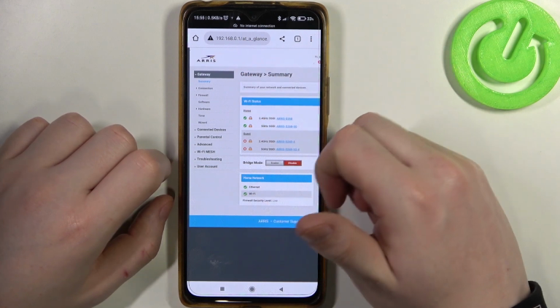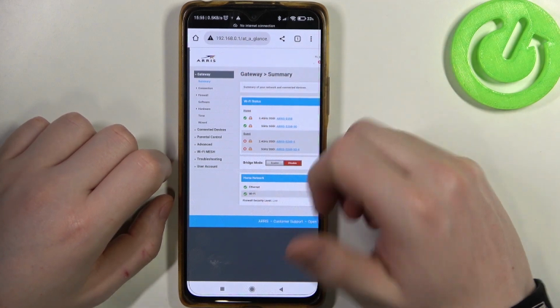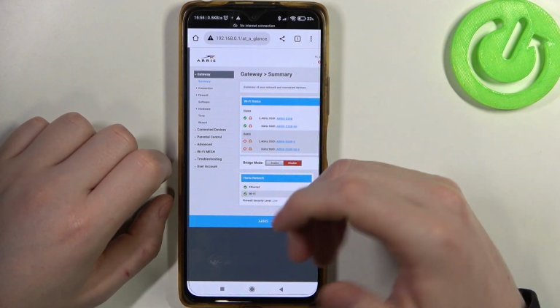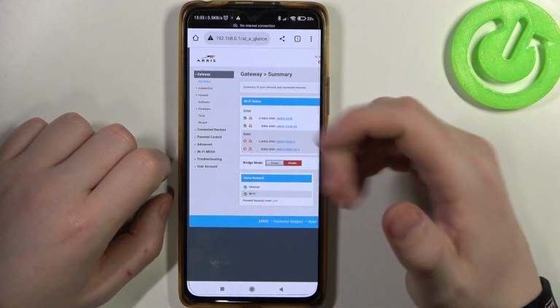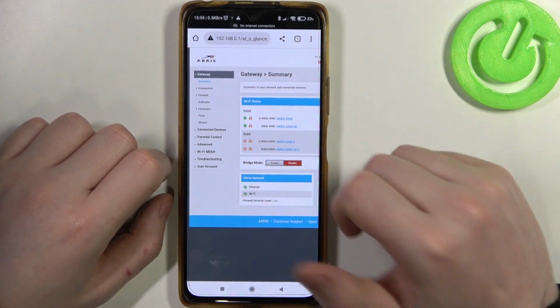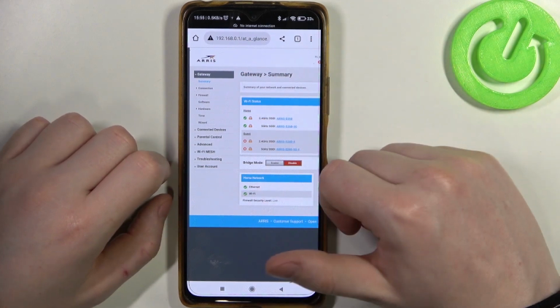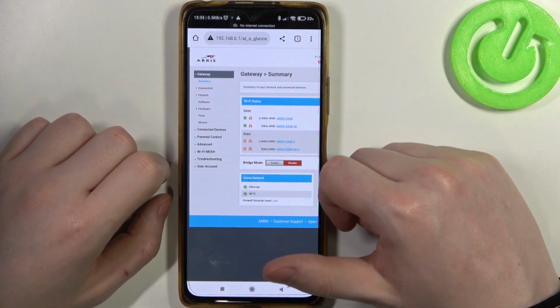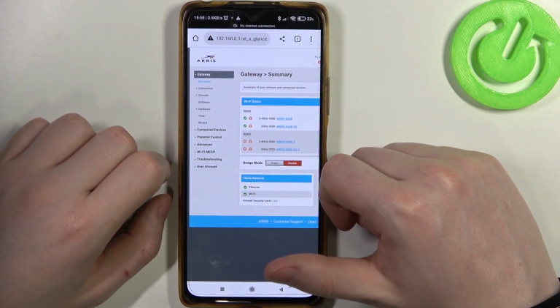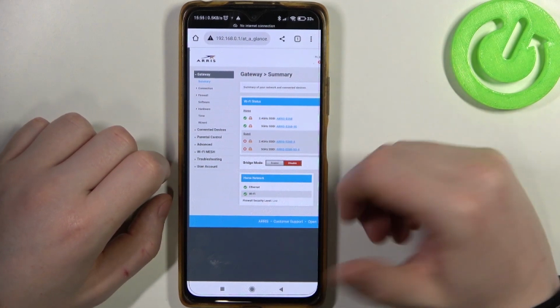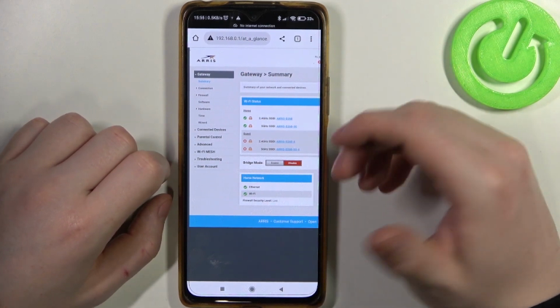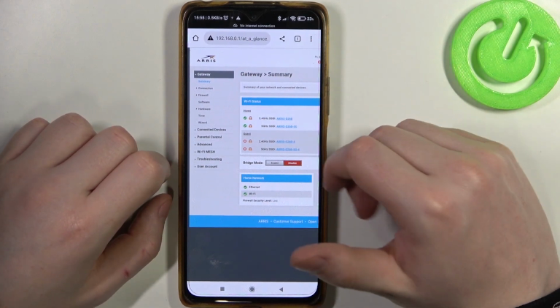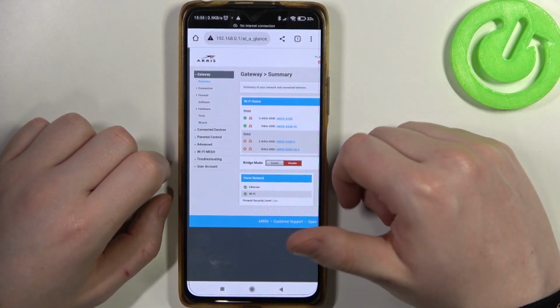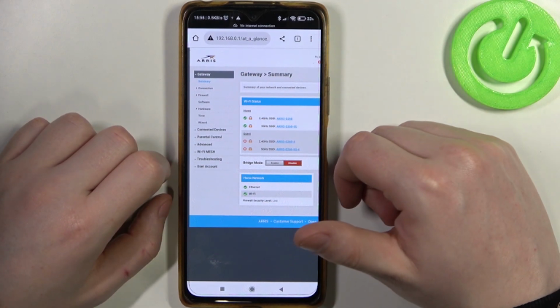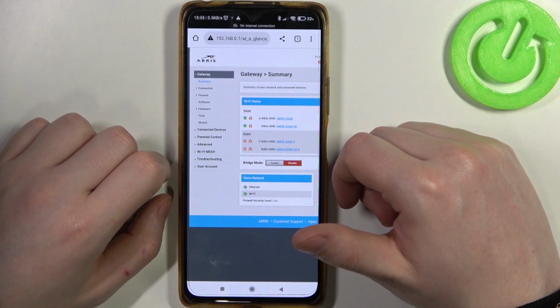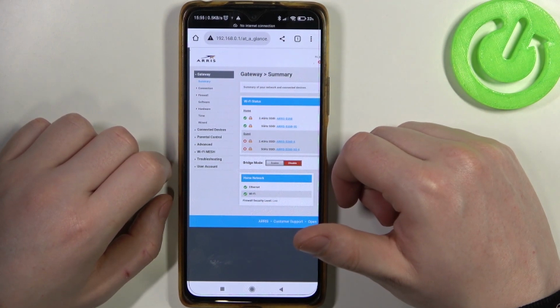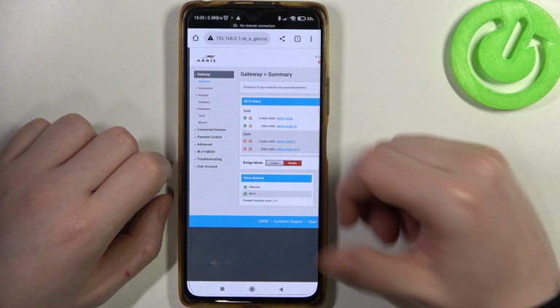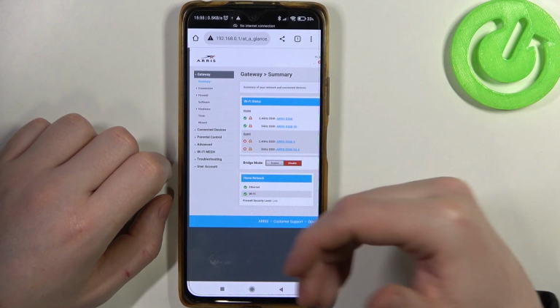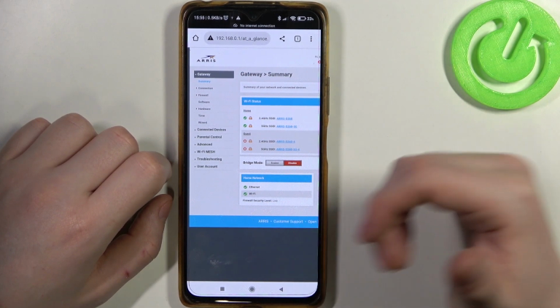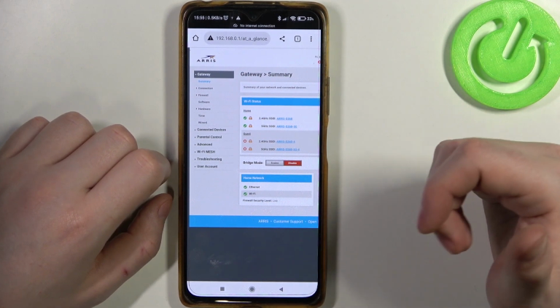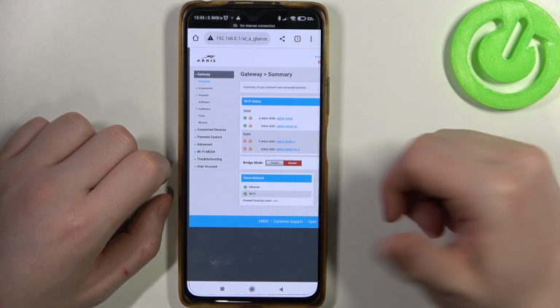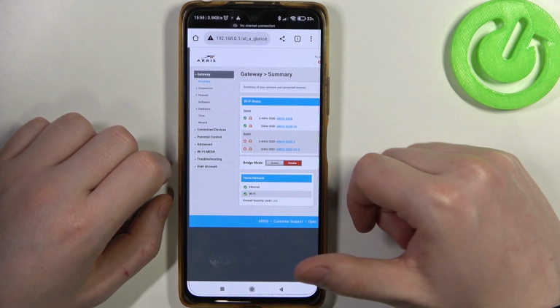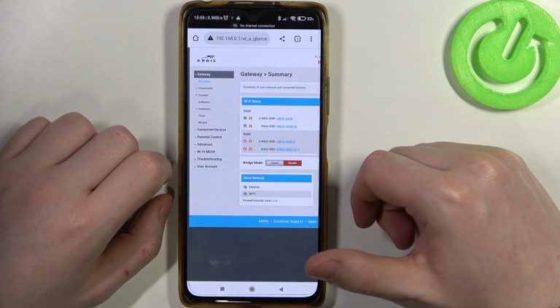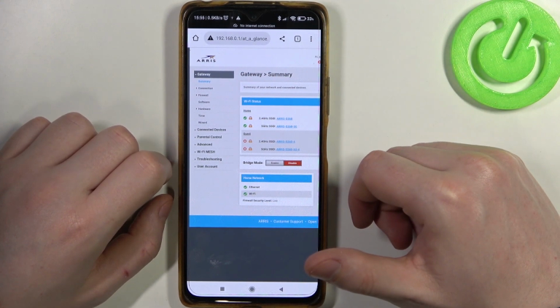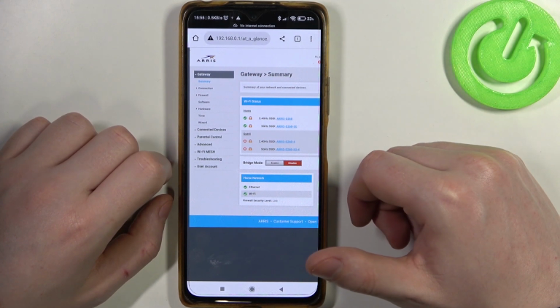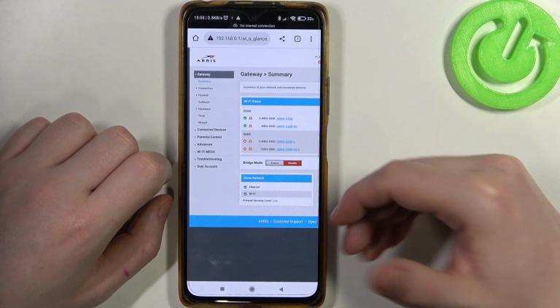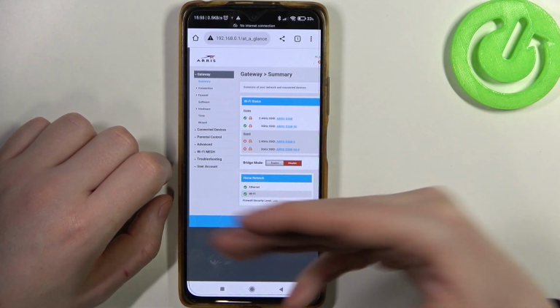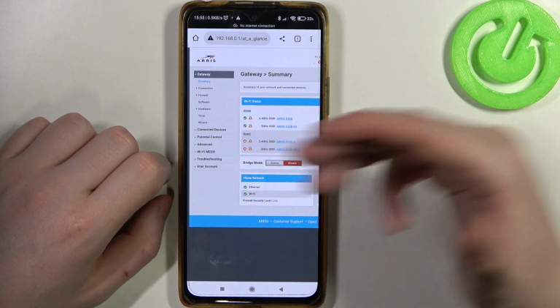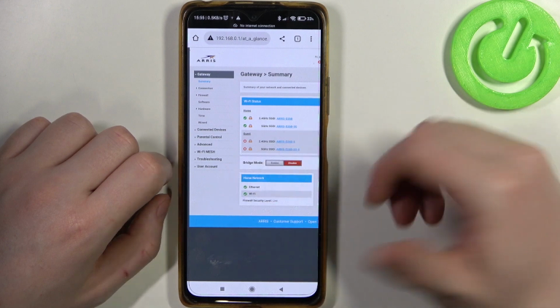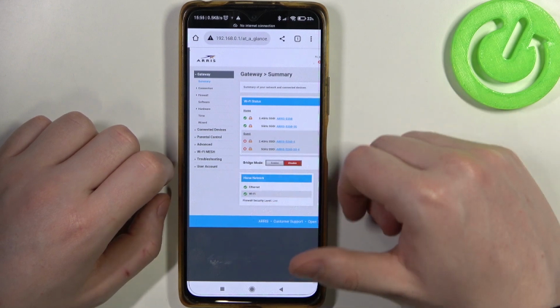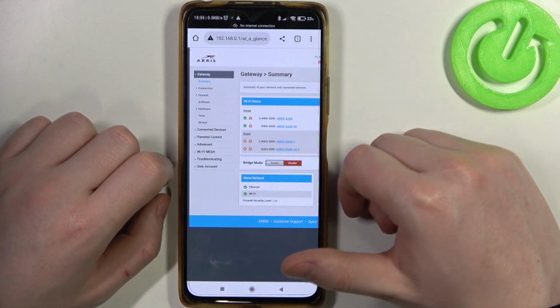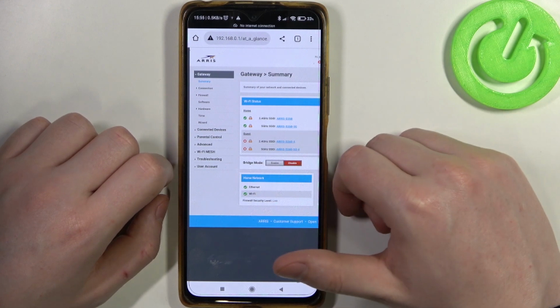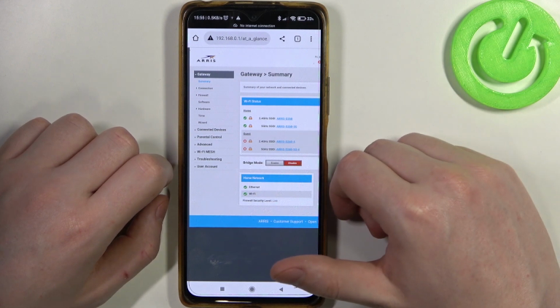Then login. If you have a problem with that, you can check our previous video on how to set up this device.